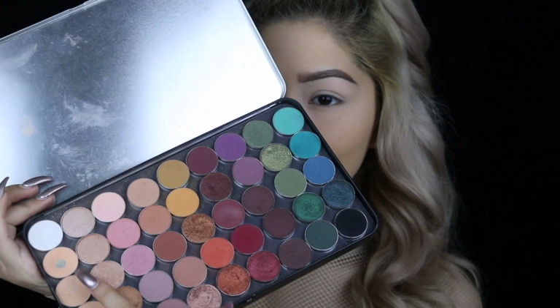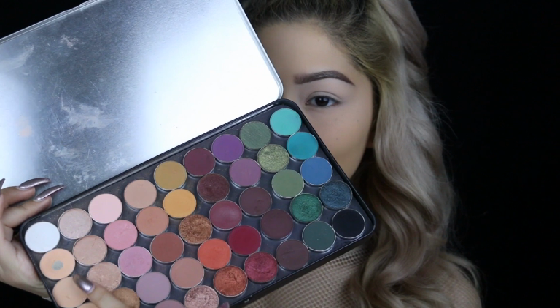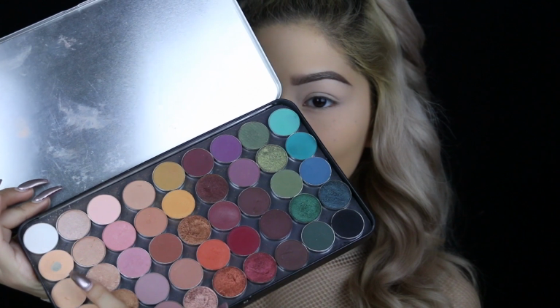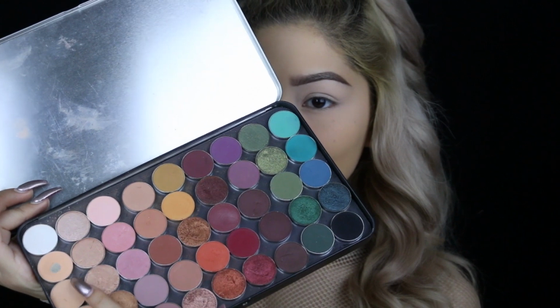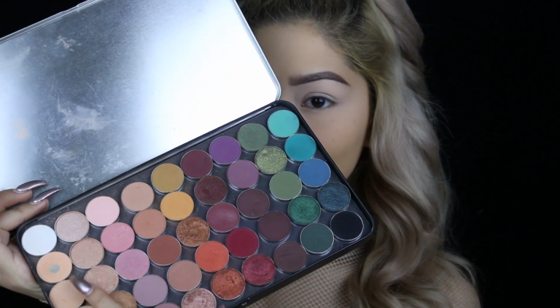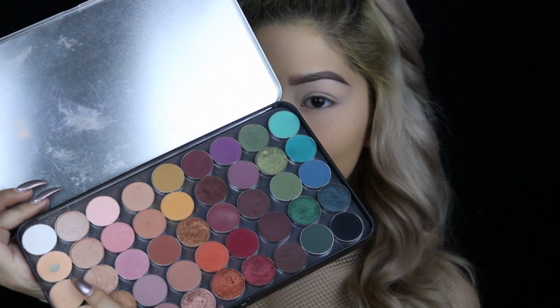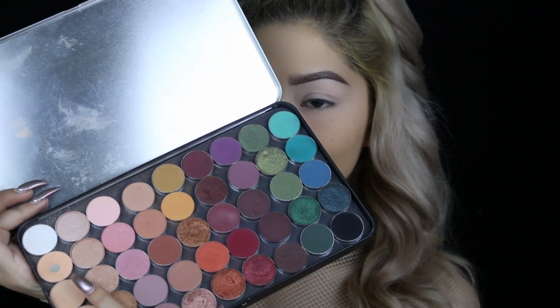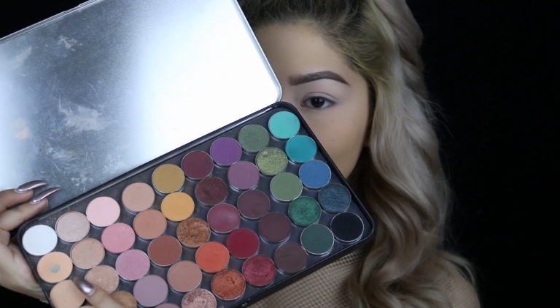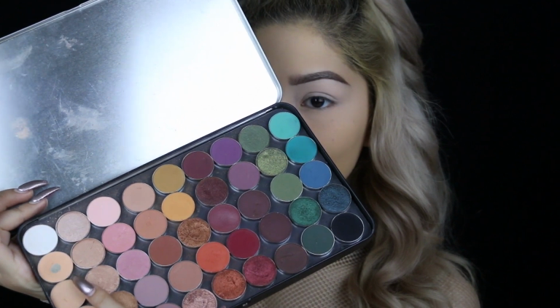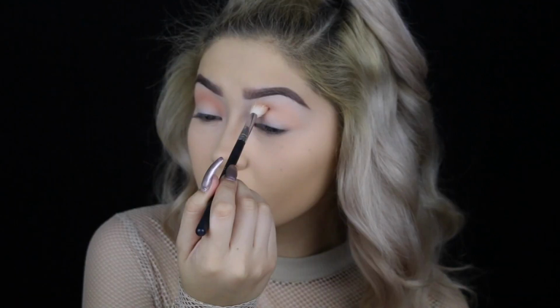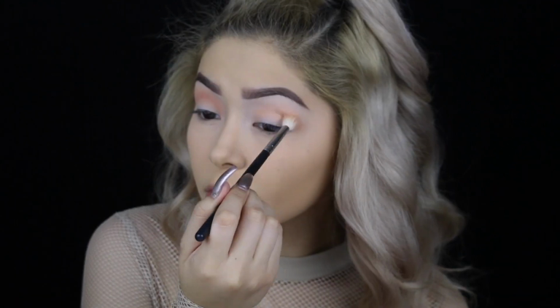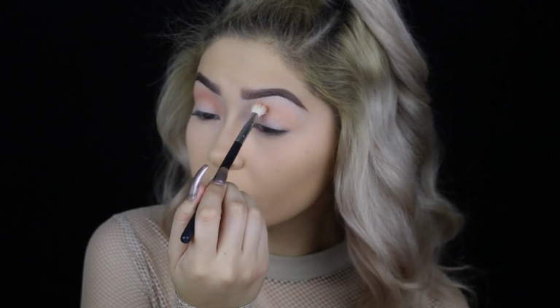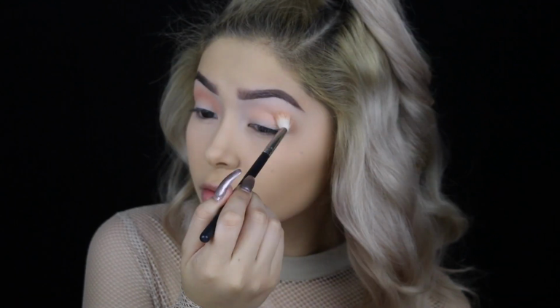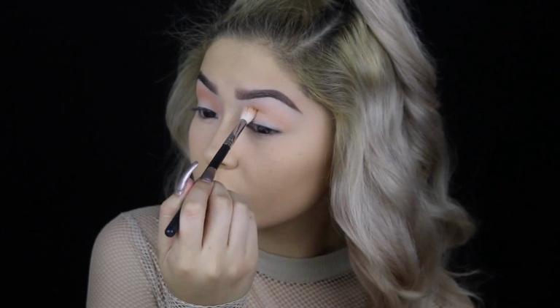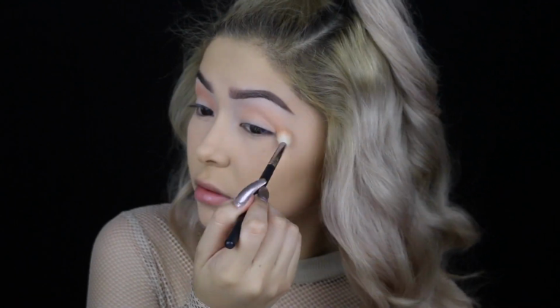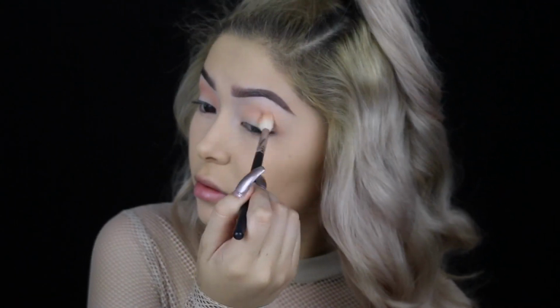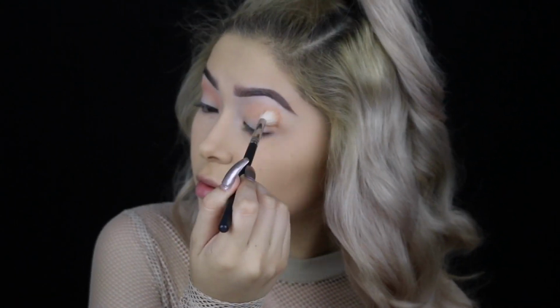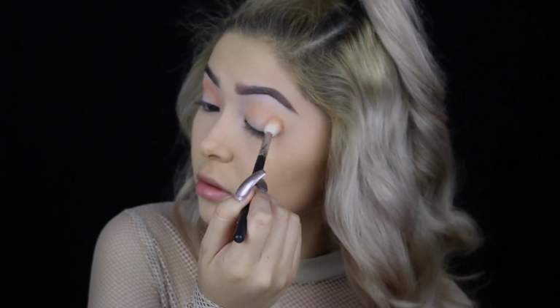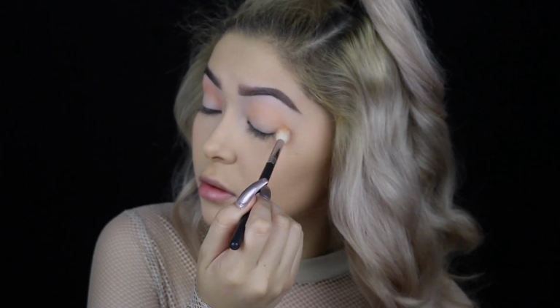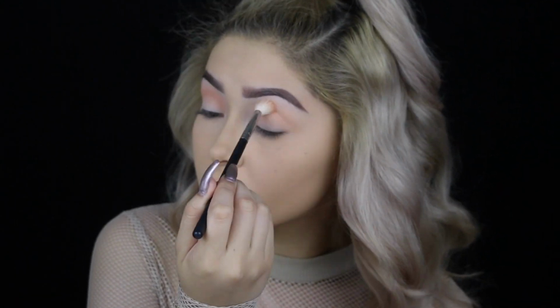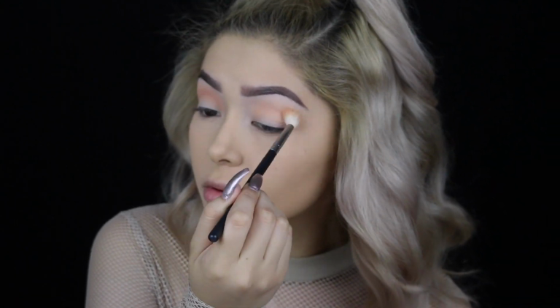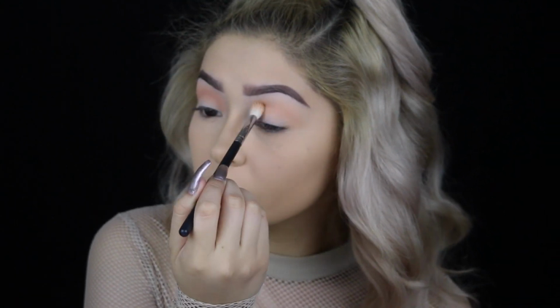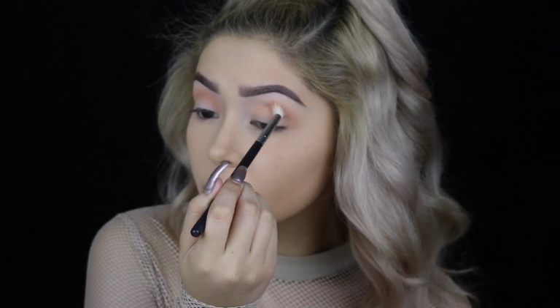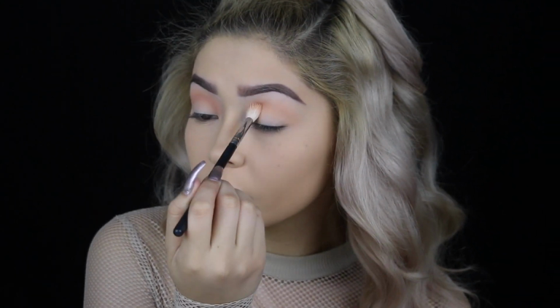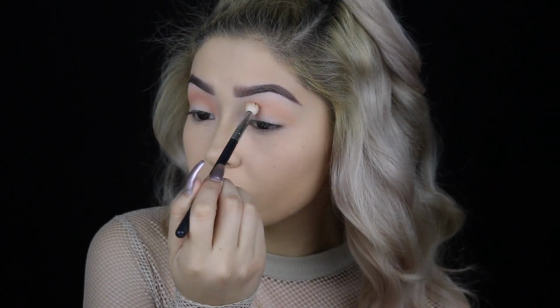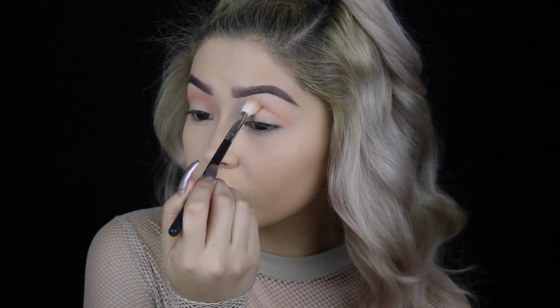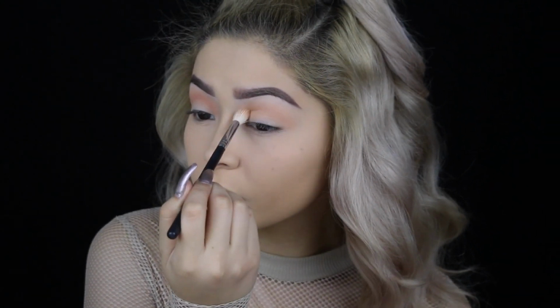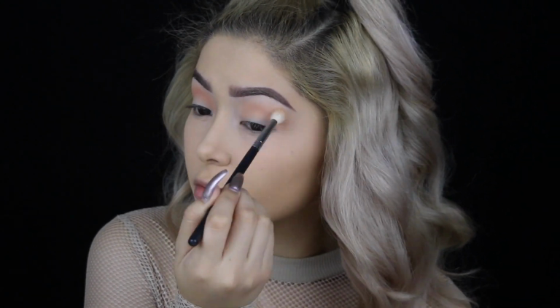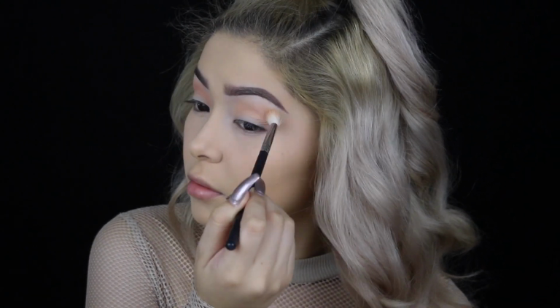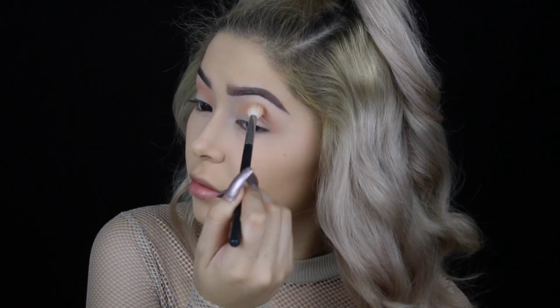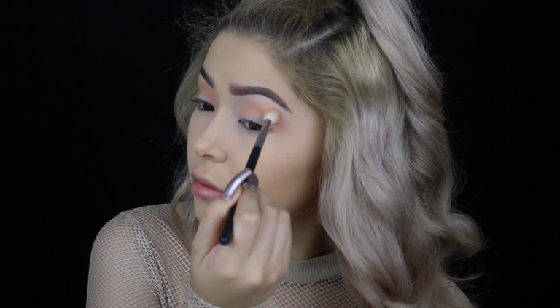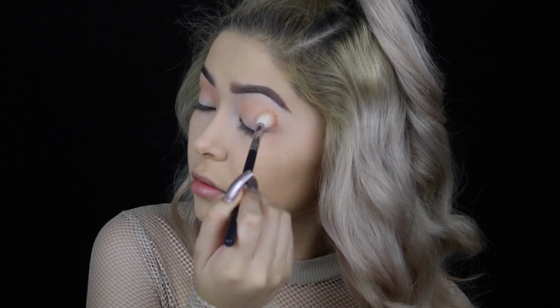Moving on to the eyes, I'm going in with Peach Smoothie as my transition shade using my Morphe M441.